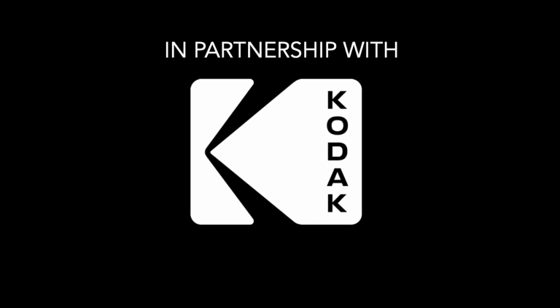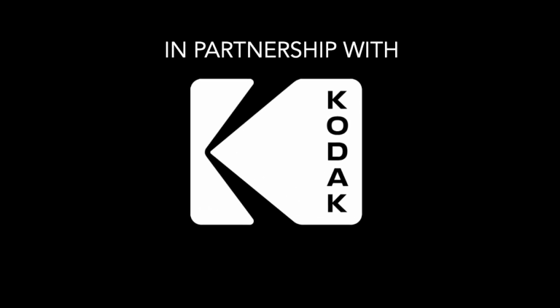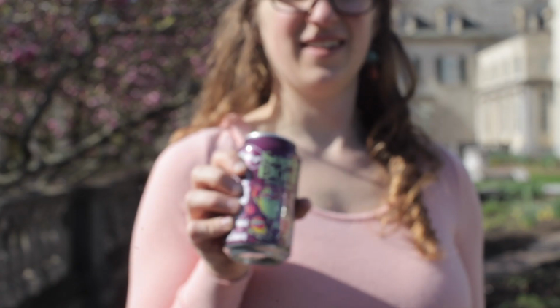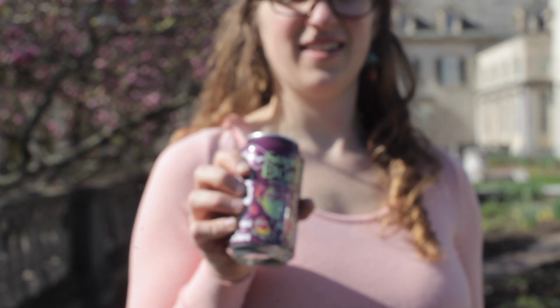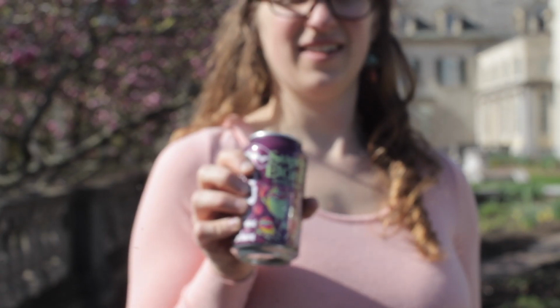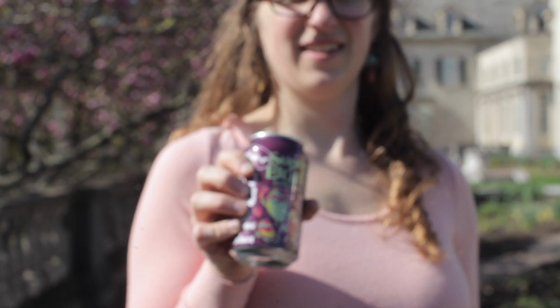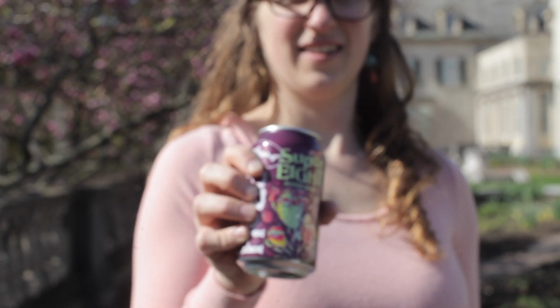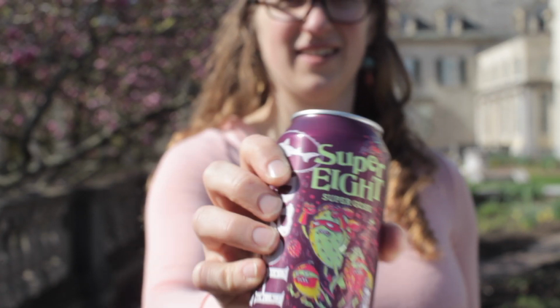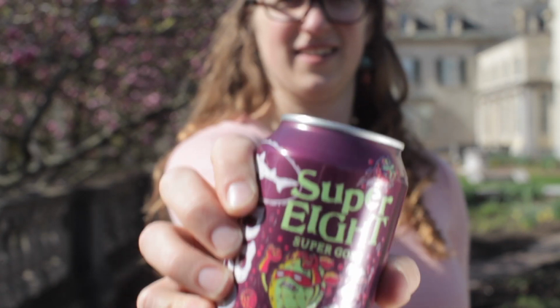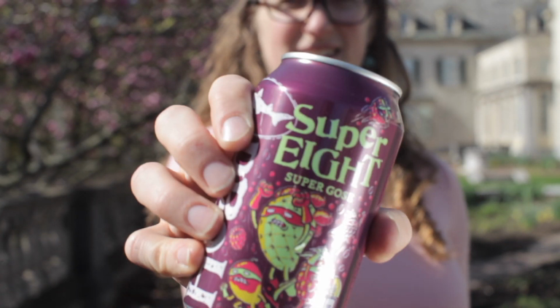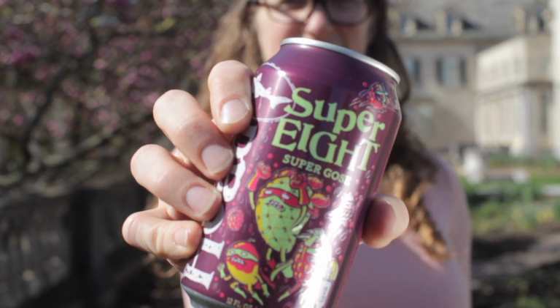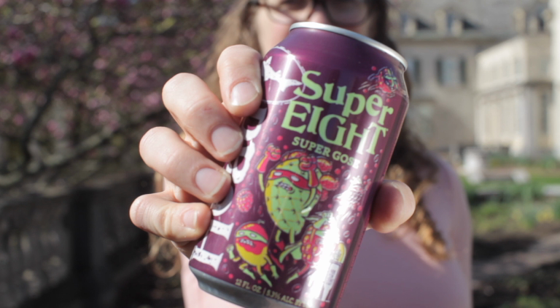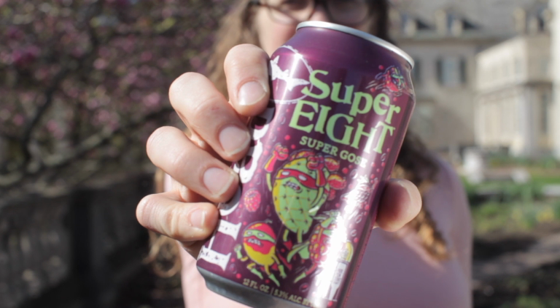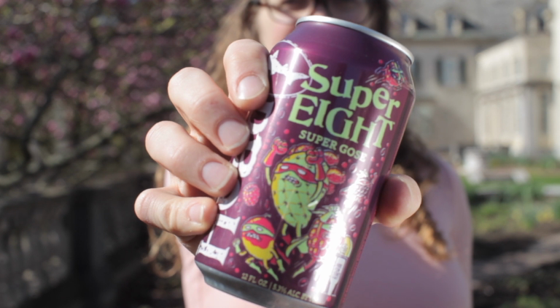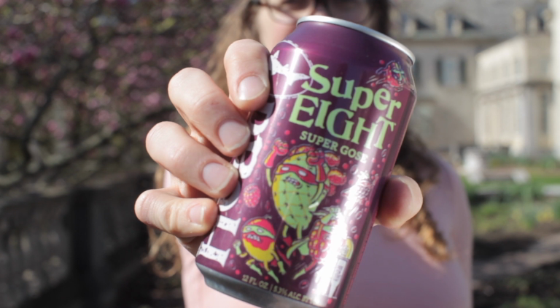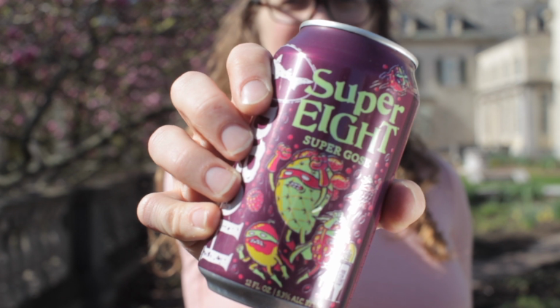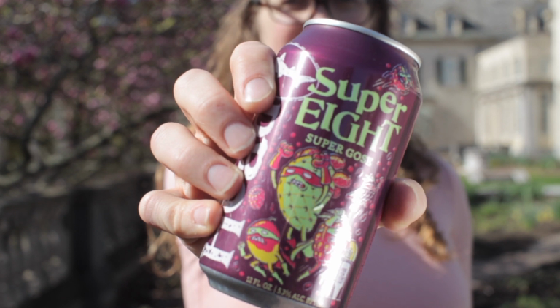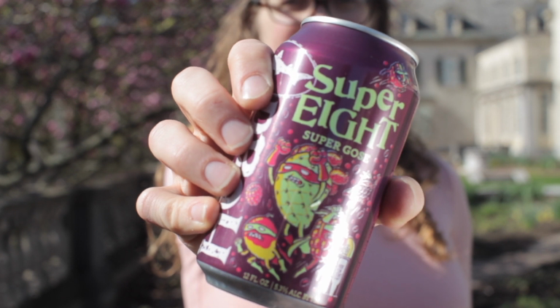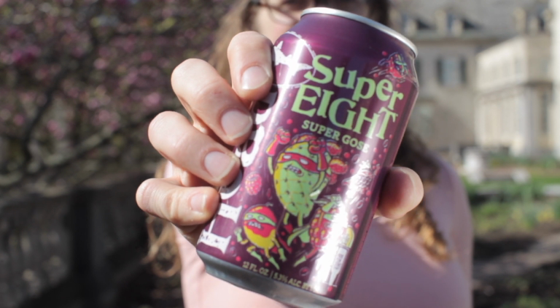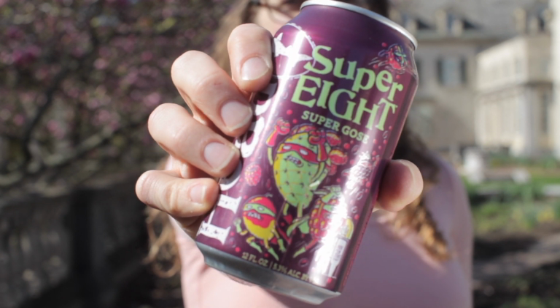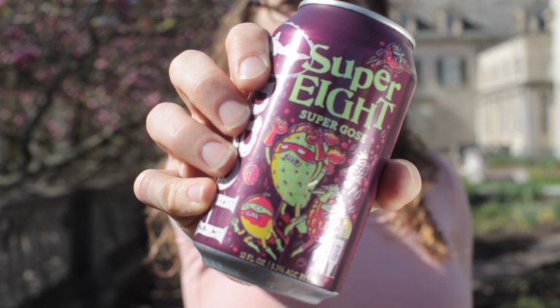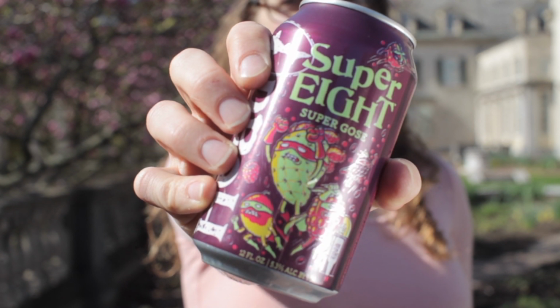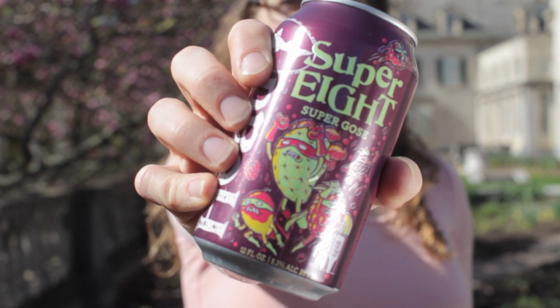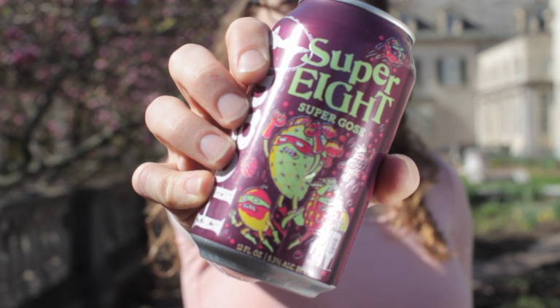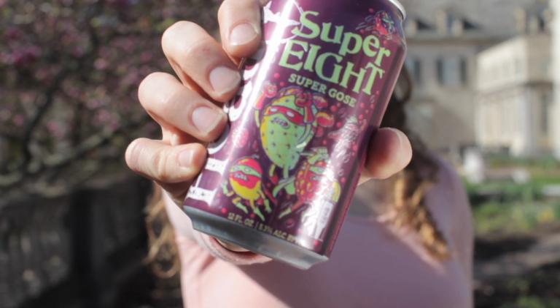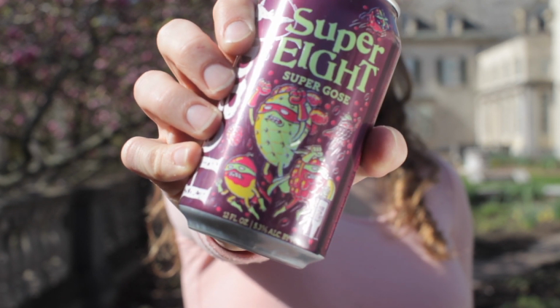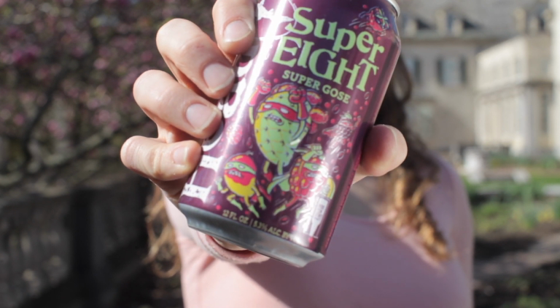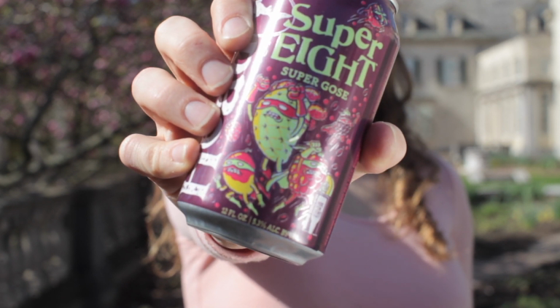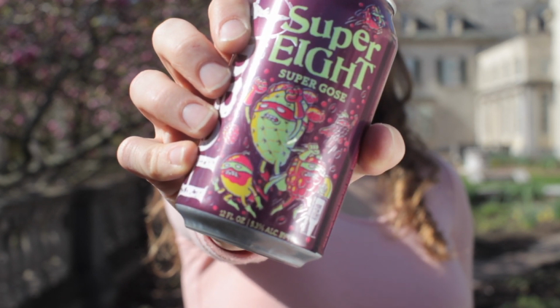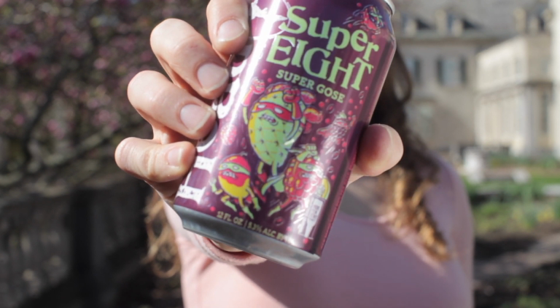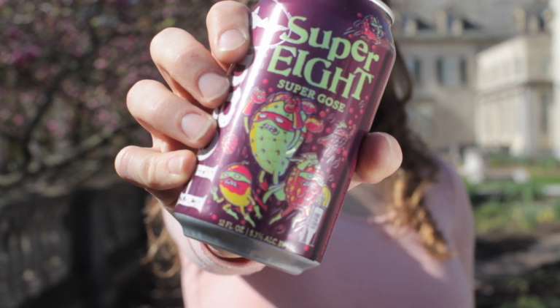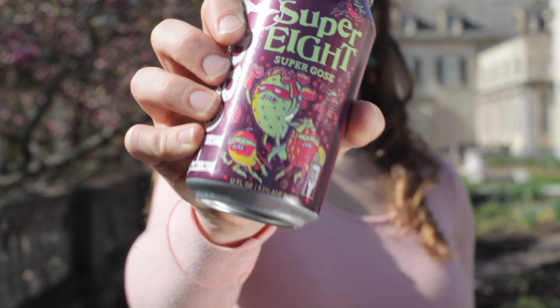We're going to walk you through how to develop your own film with Dogfish Head Super 8 beer.